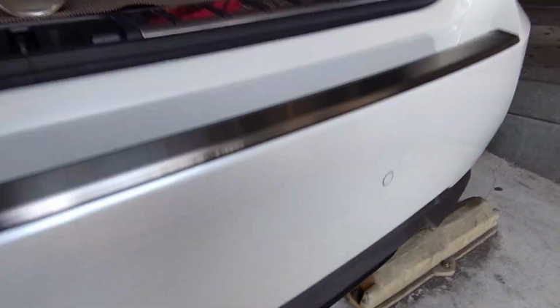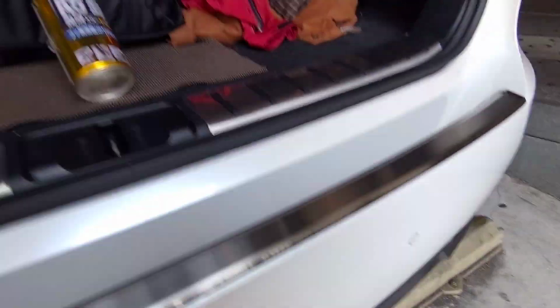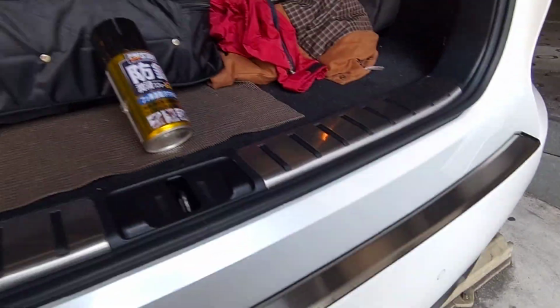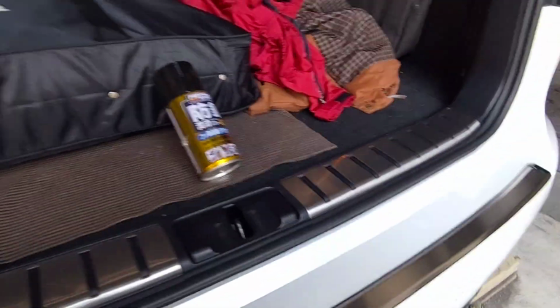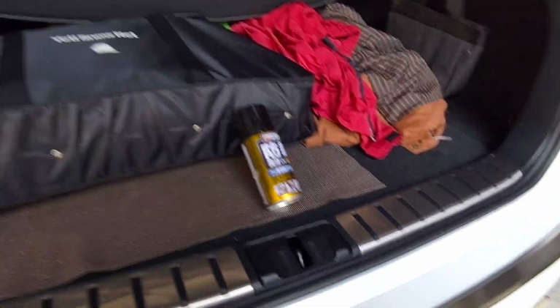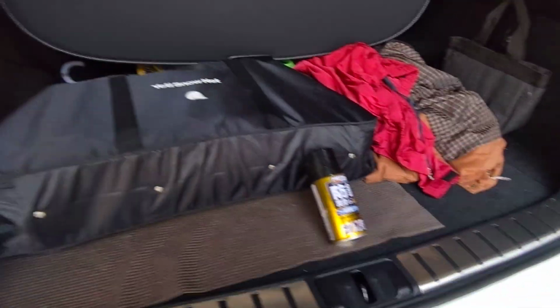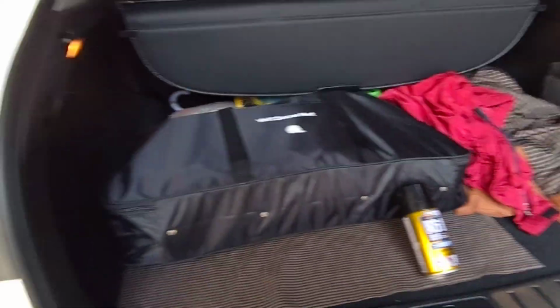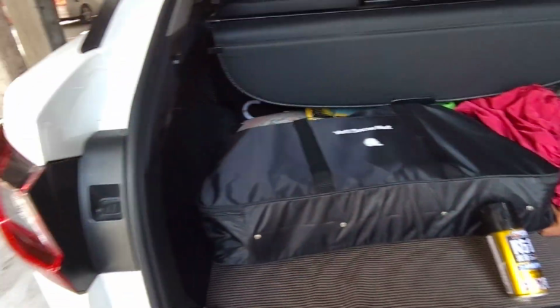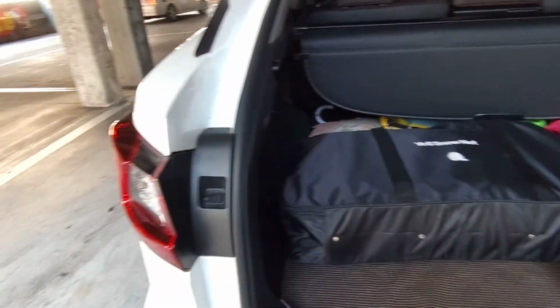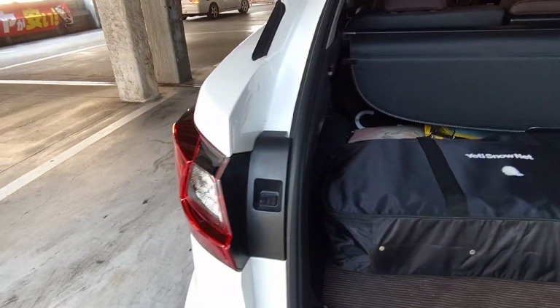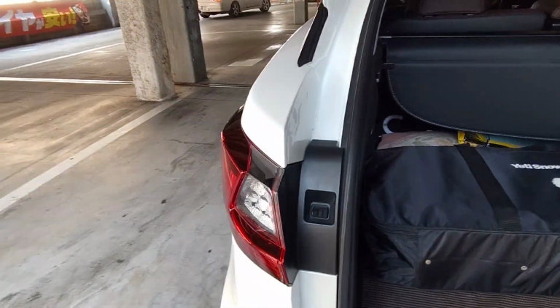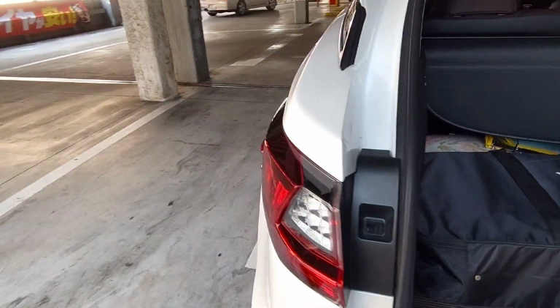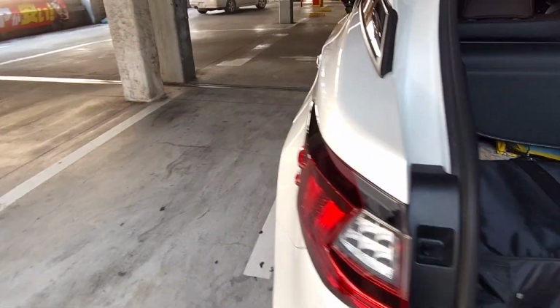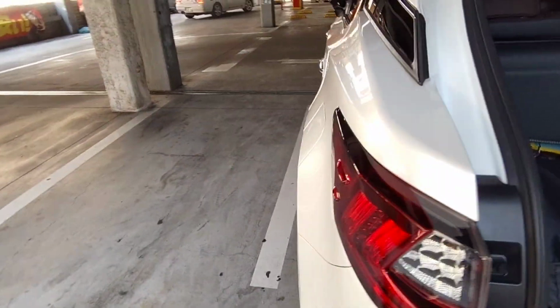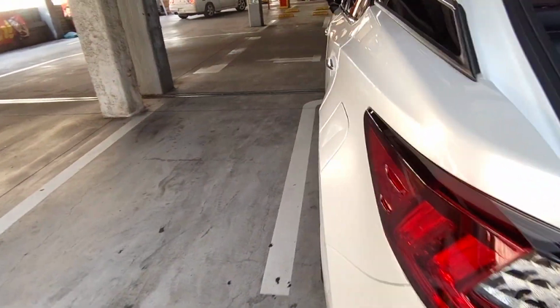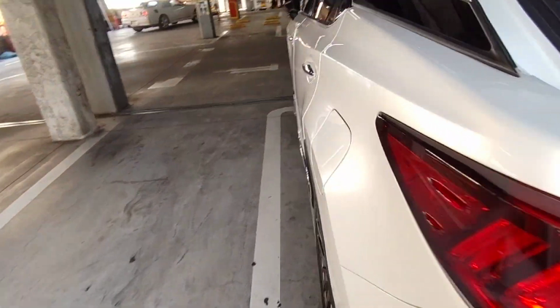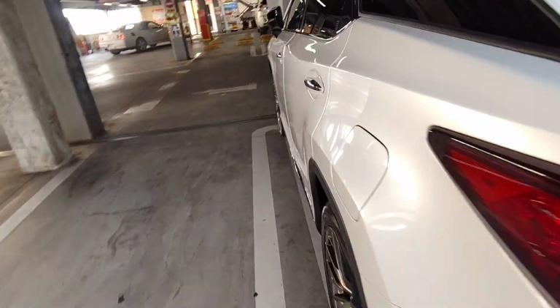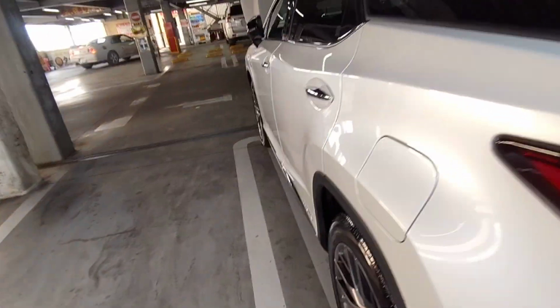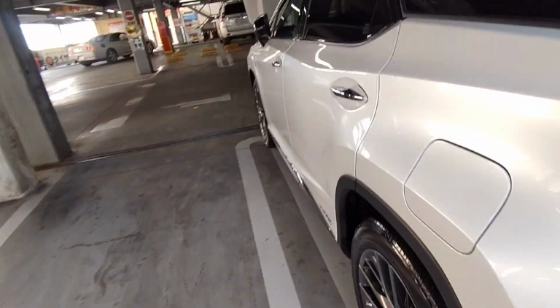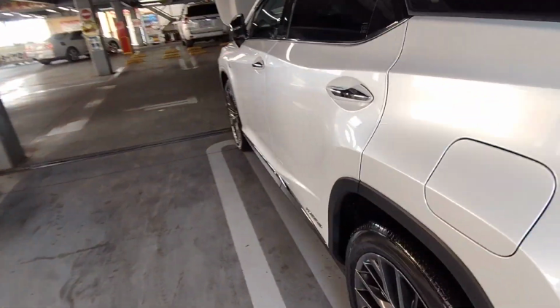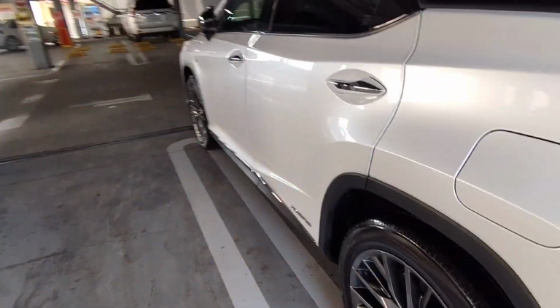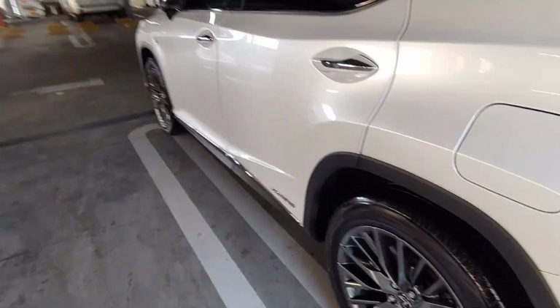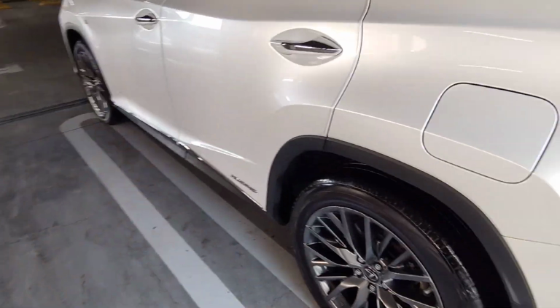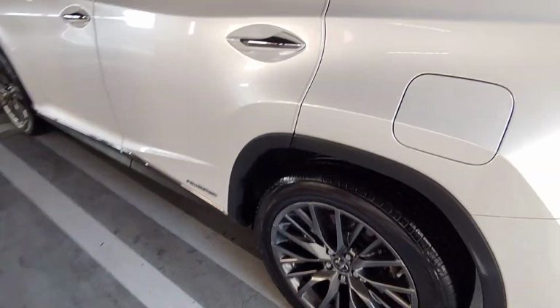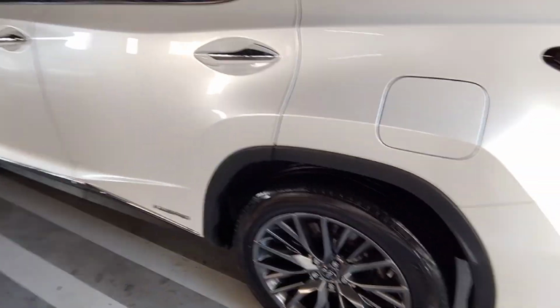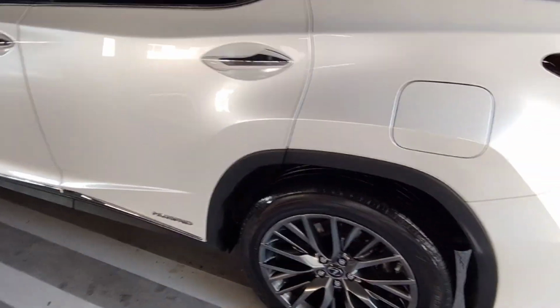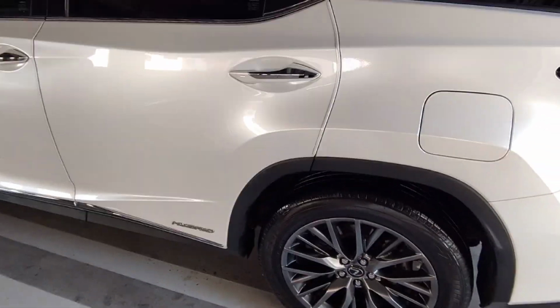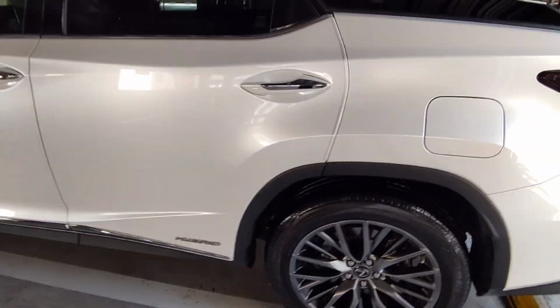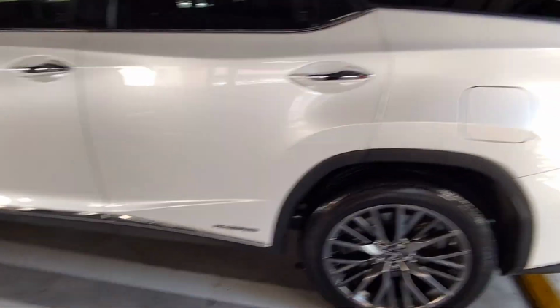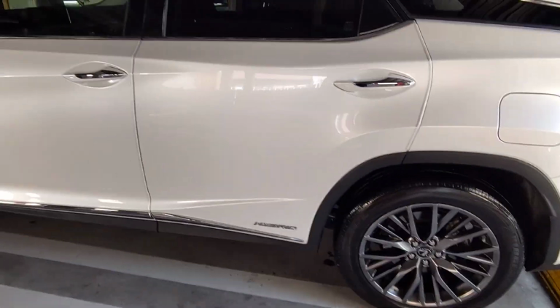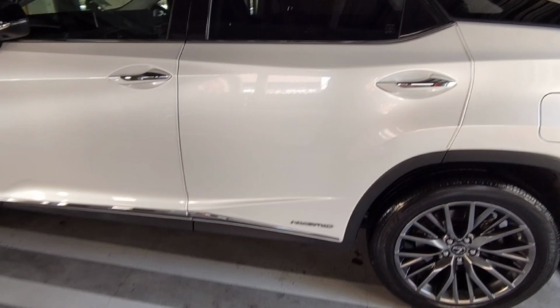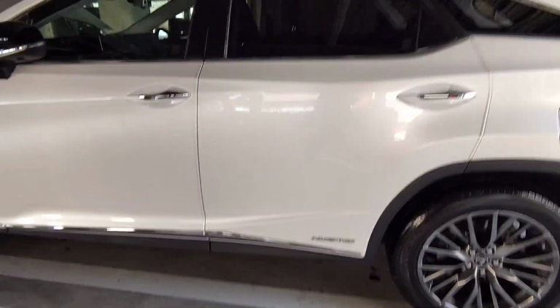I don't know how to get rid of the bag. I'm not going to put it on the bag.